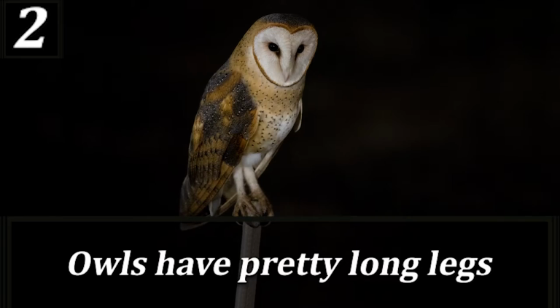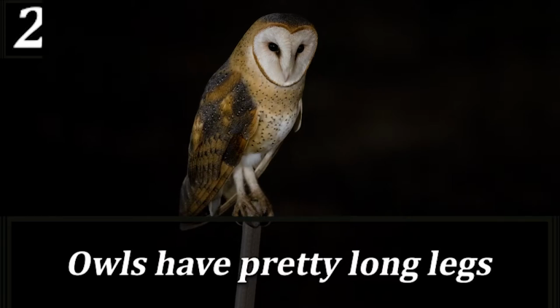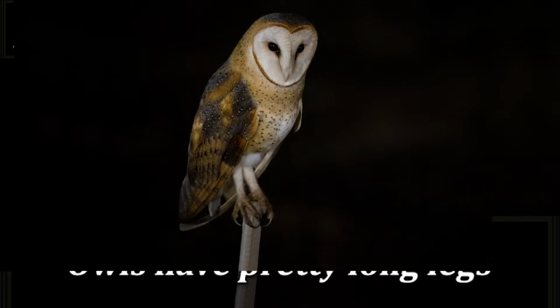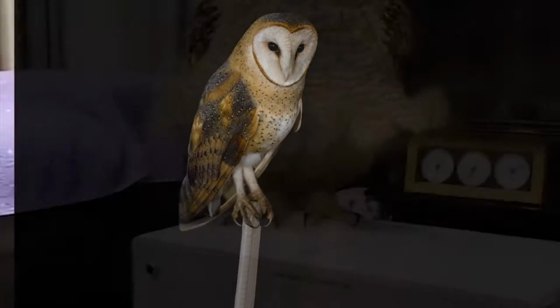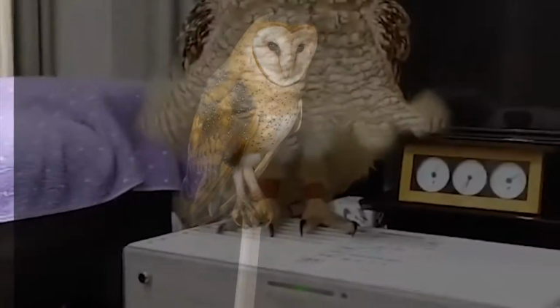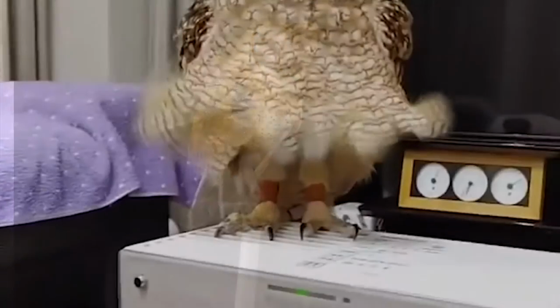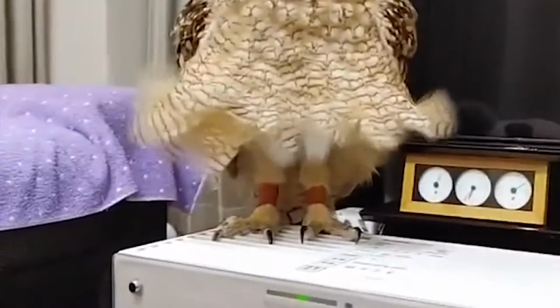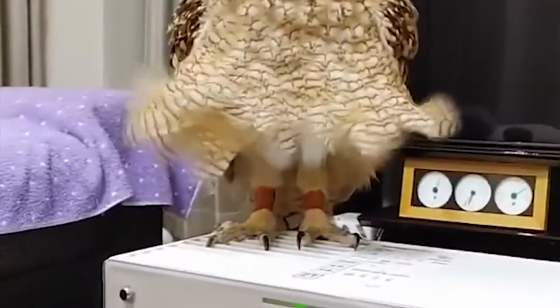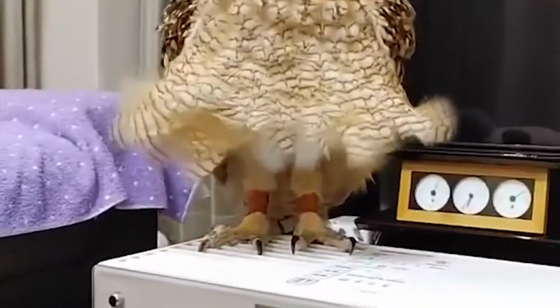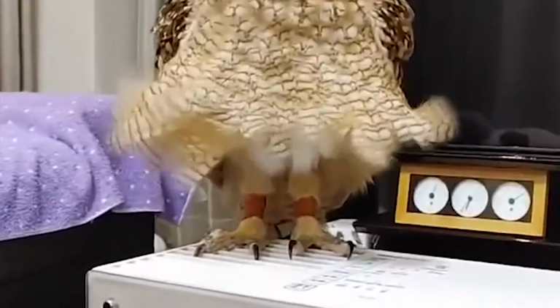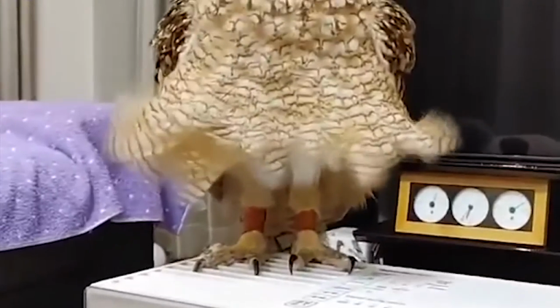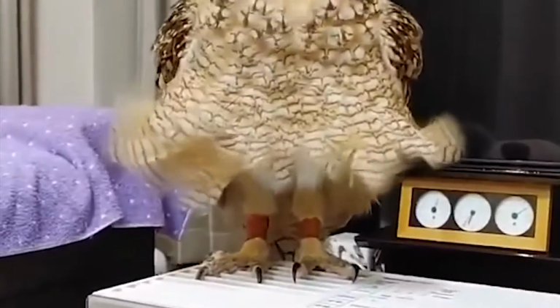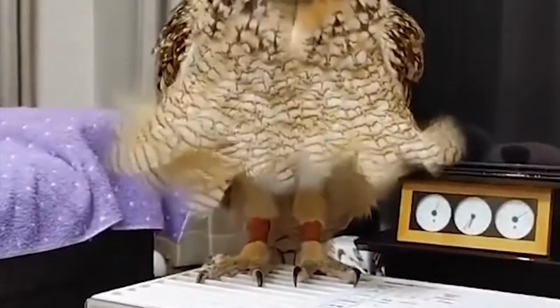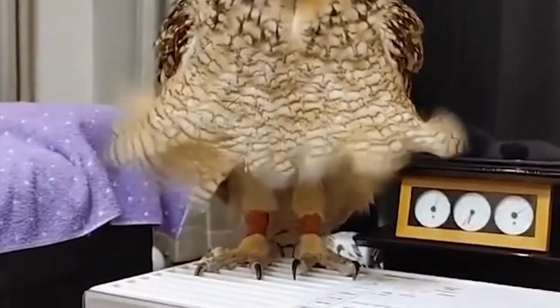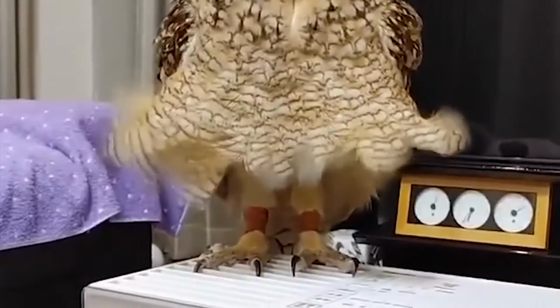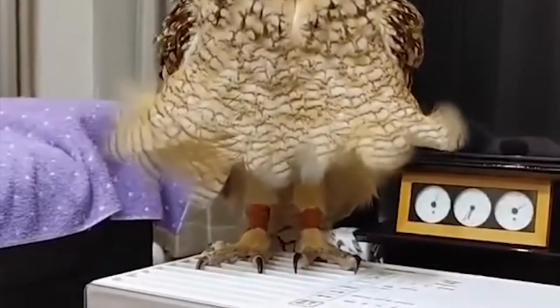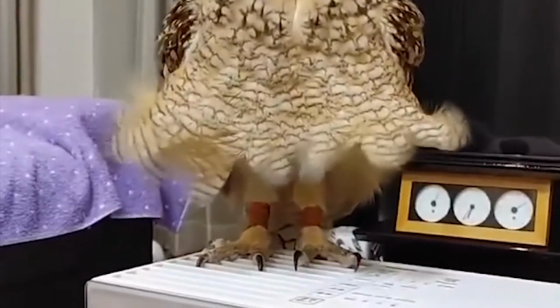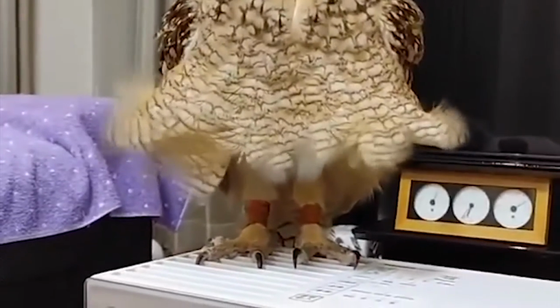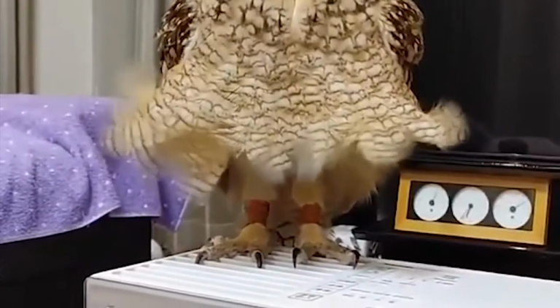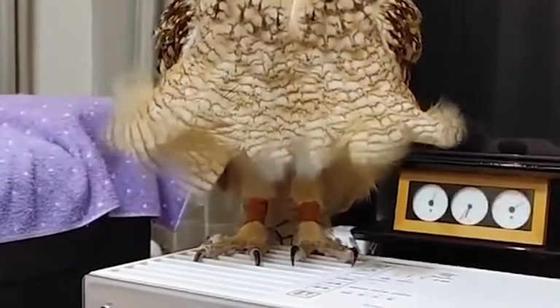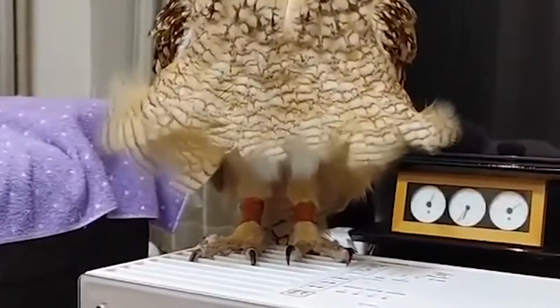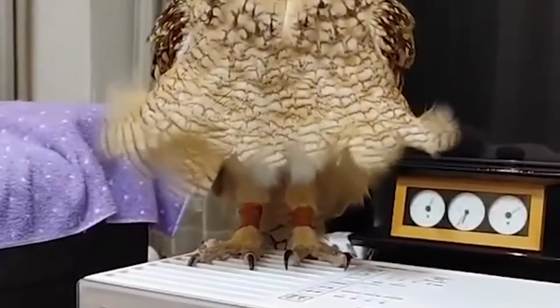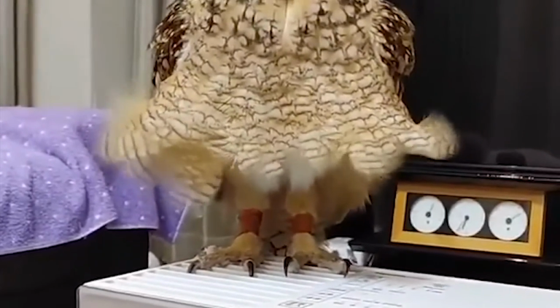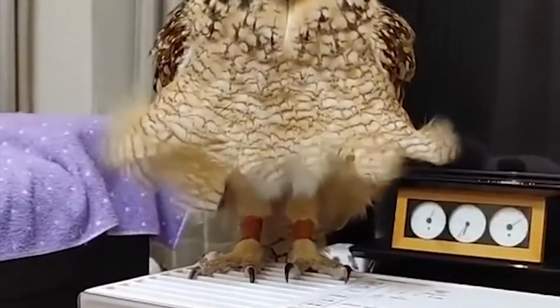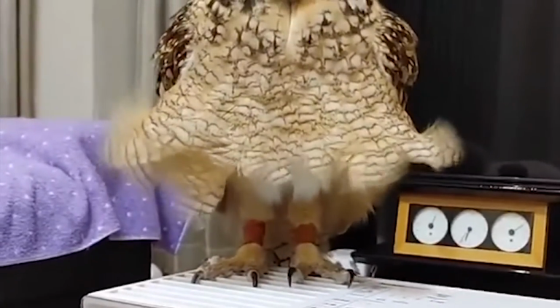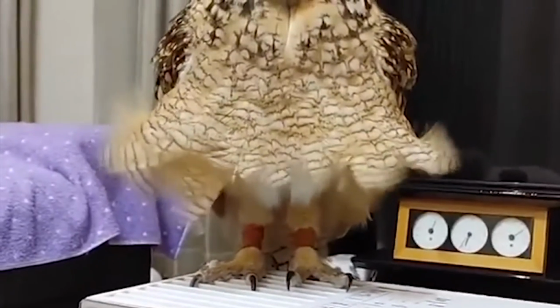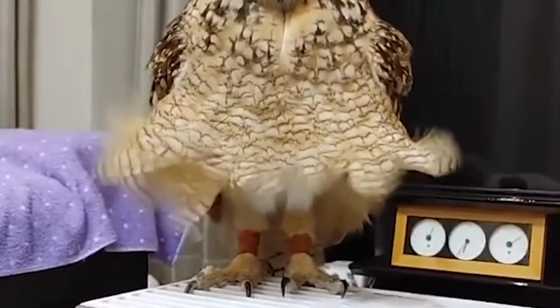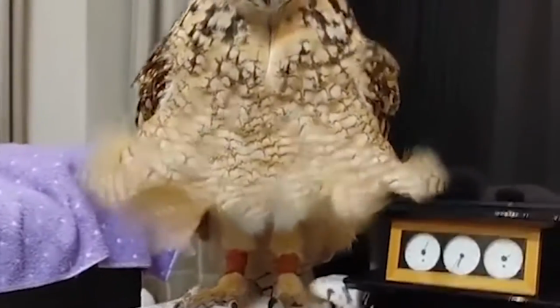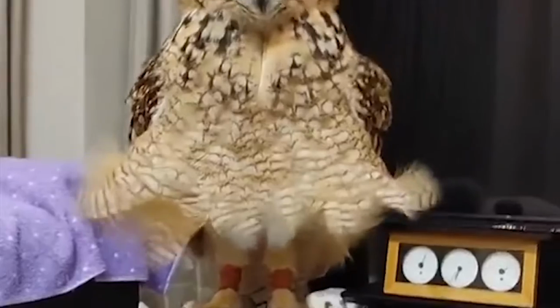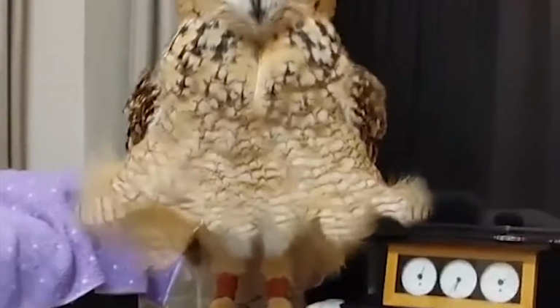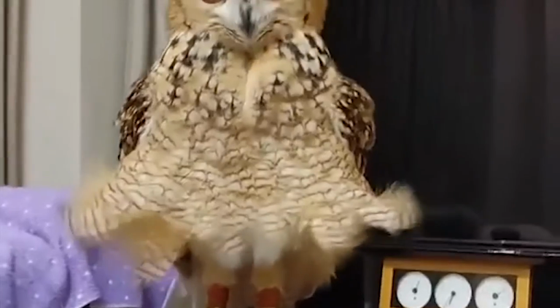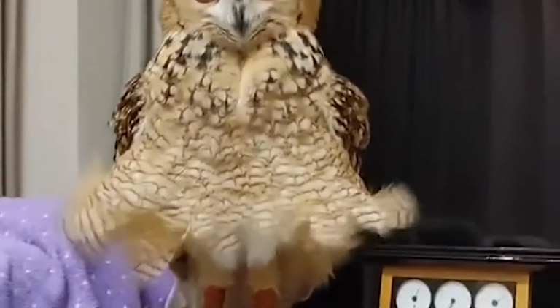The length of an owl's legs can be almost as much as or even equal to their body length.